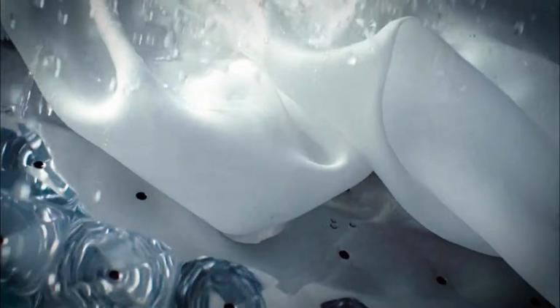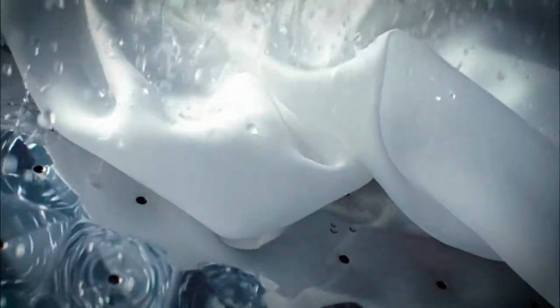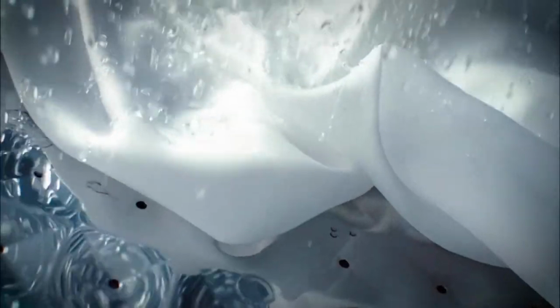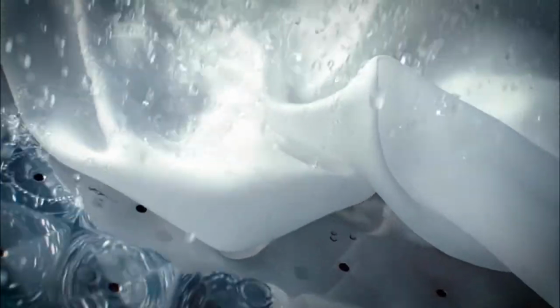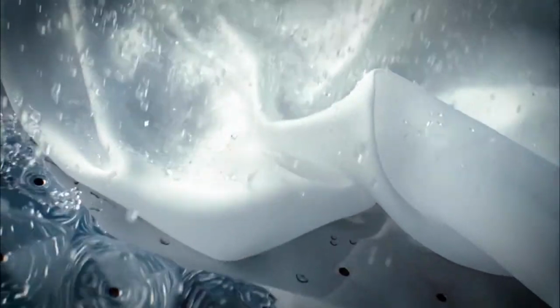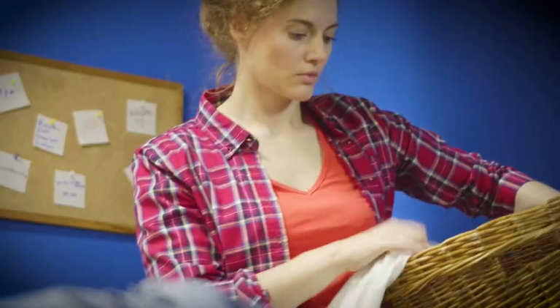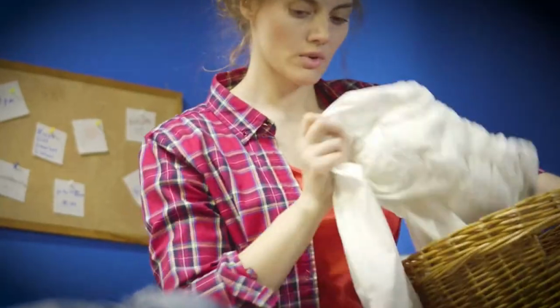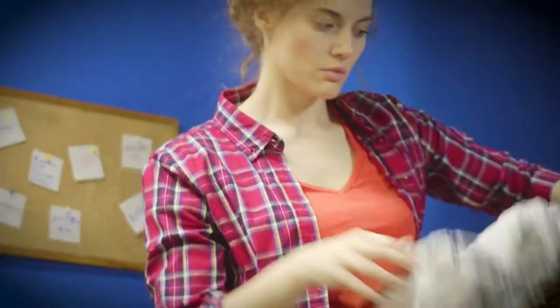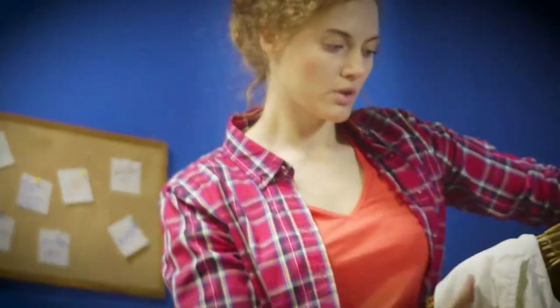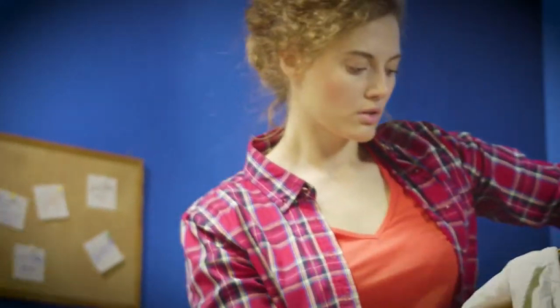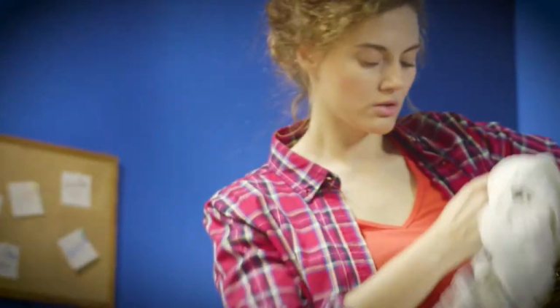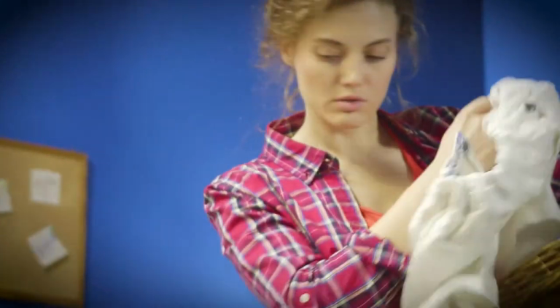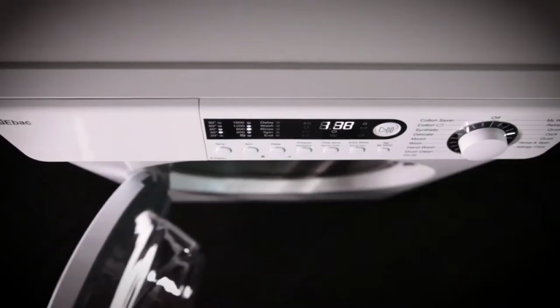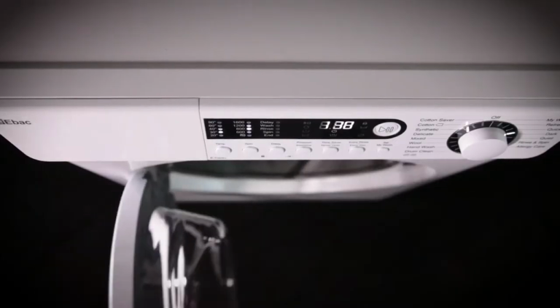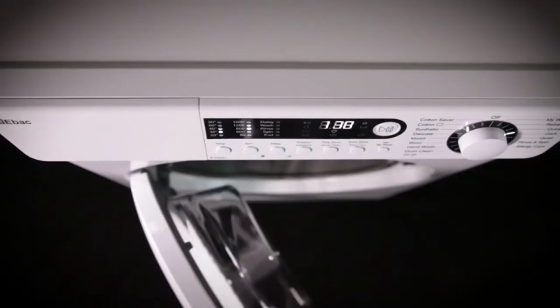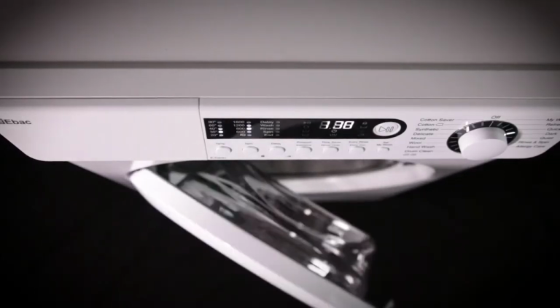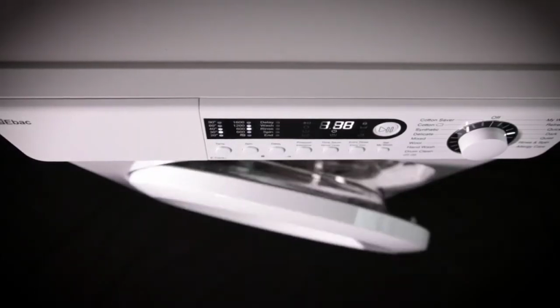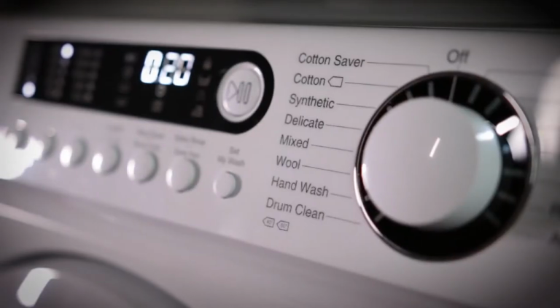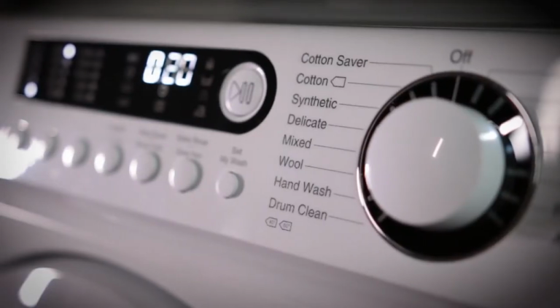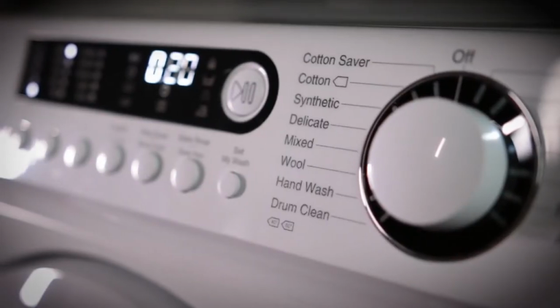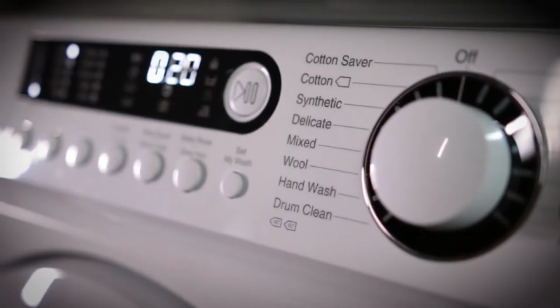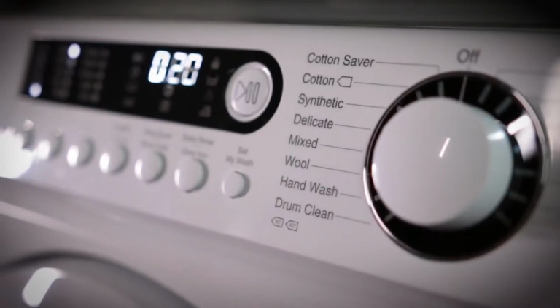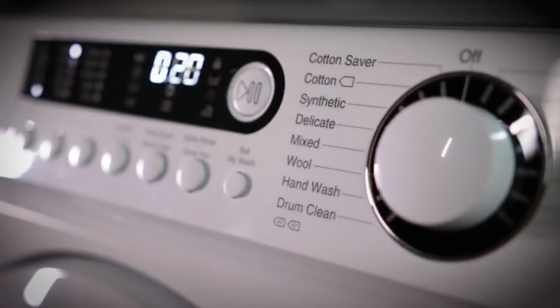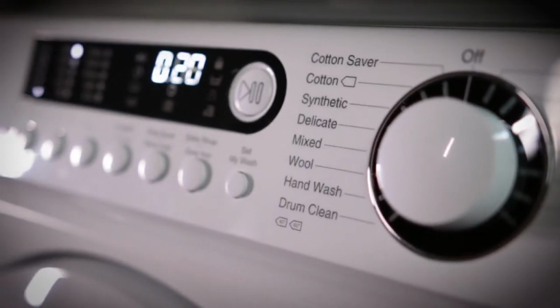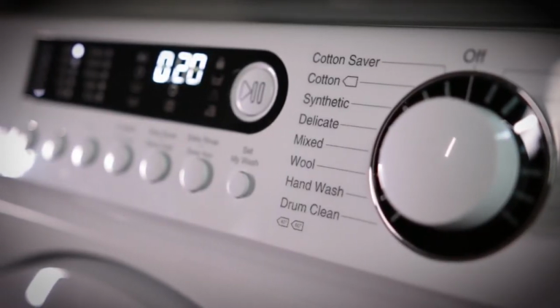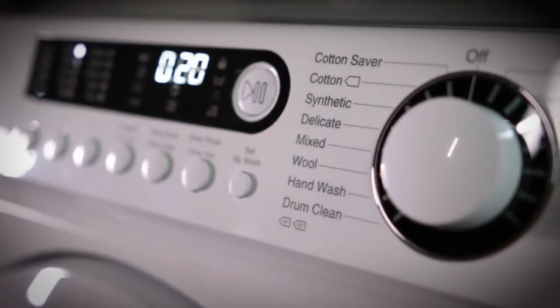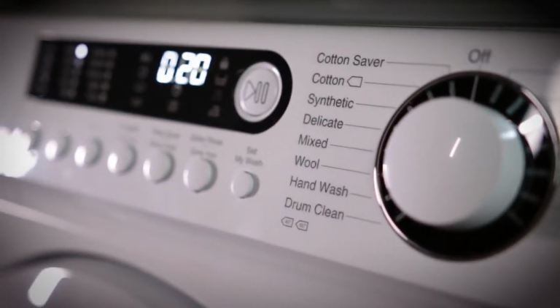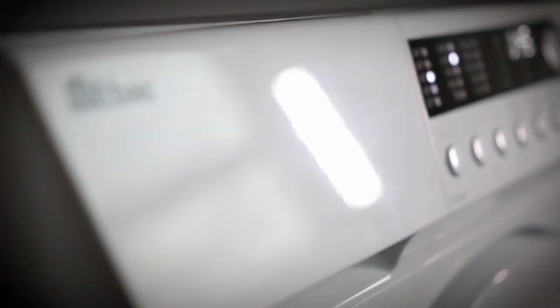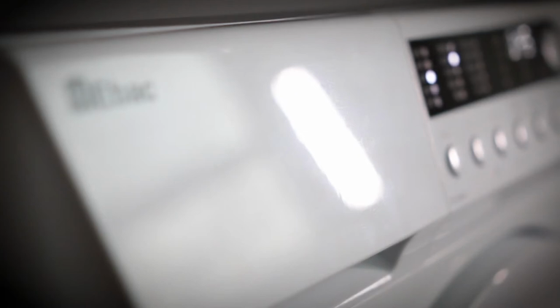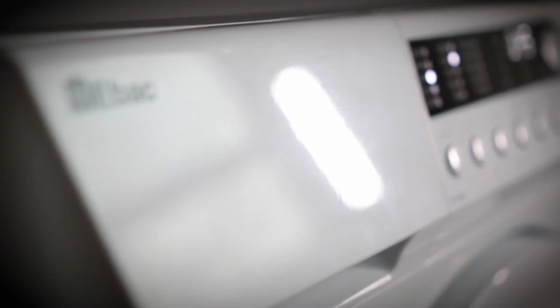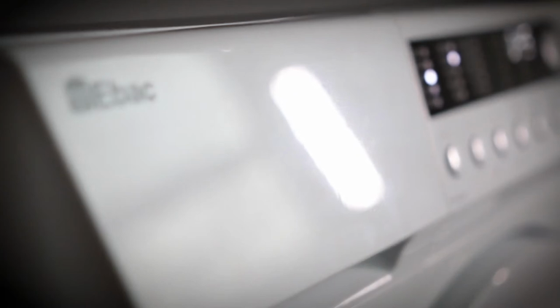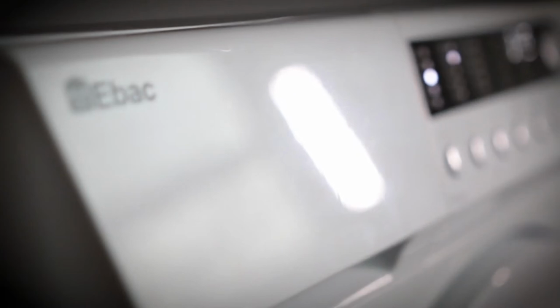We're going to show you how well our eBAC washing machine washes your clothes, compared to other brands.